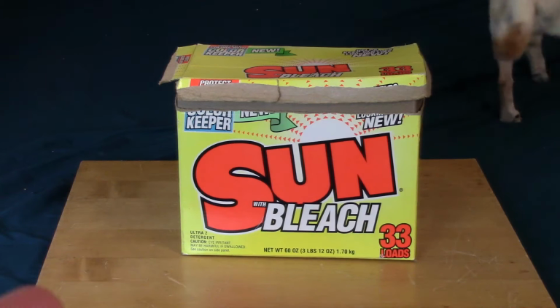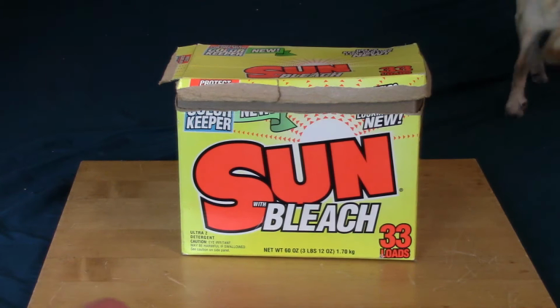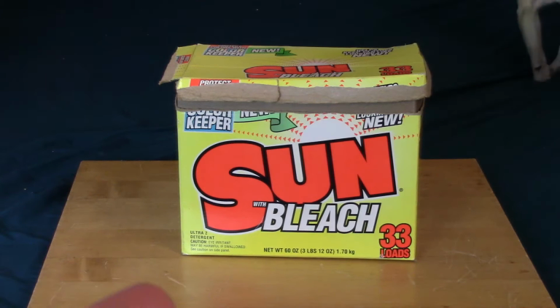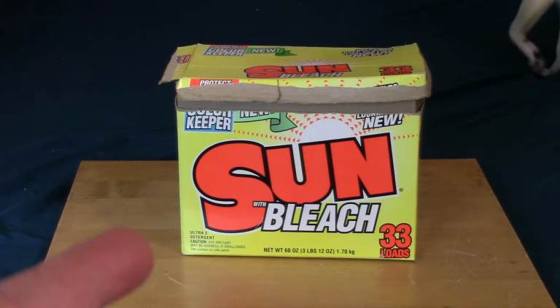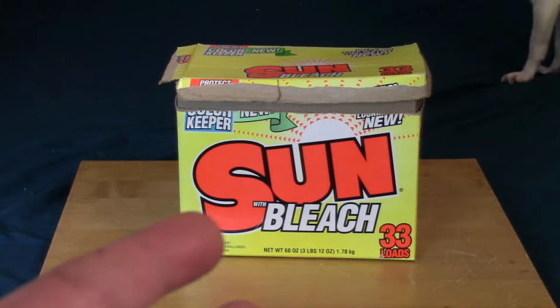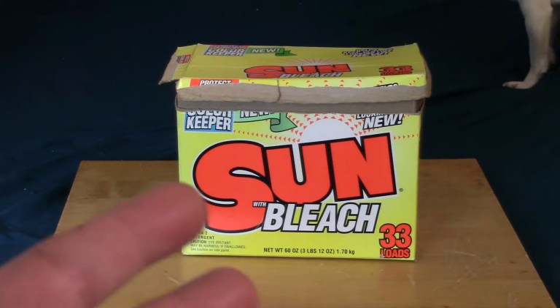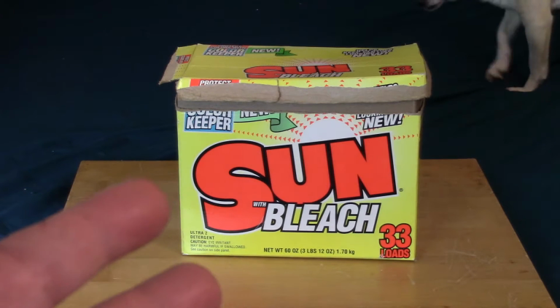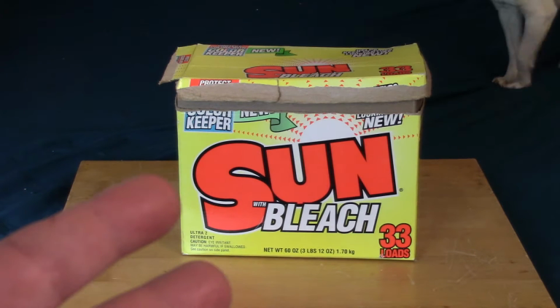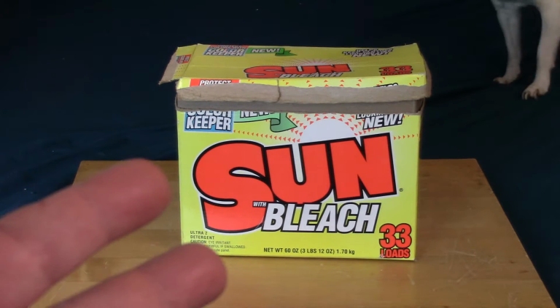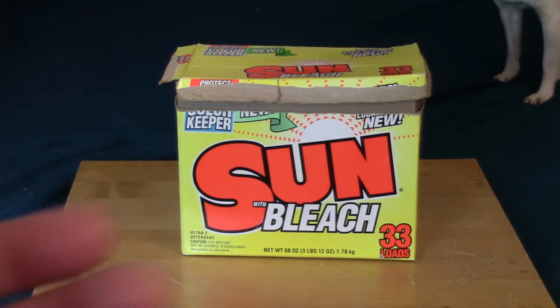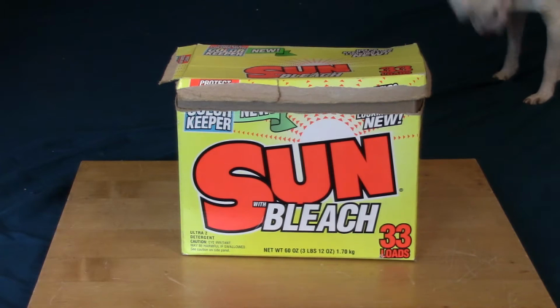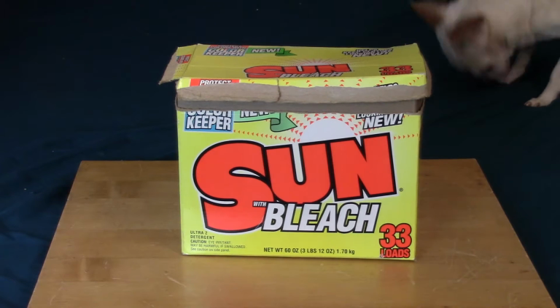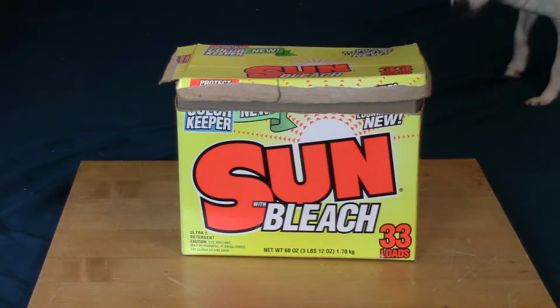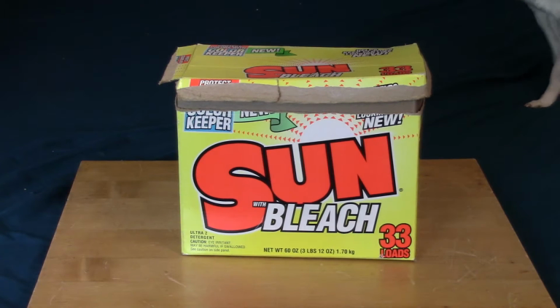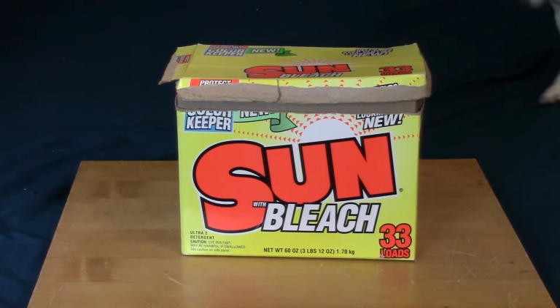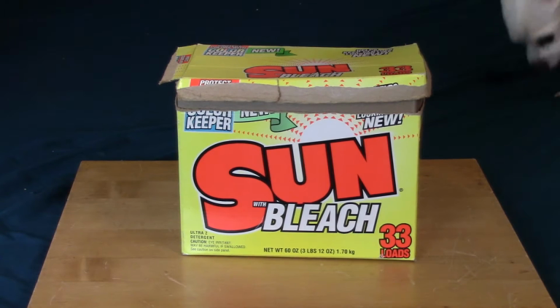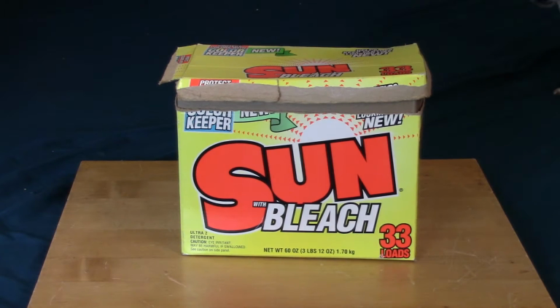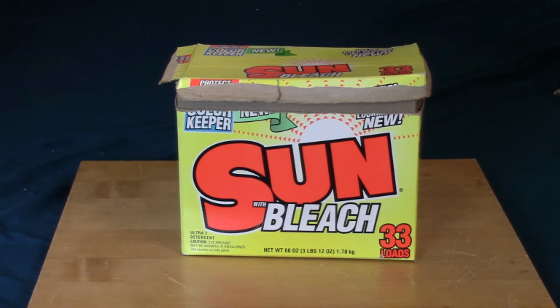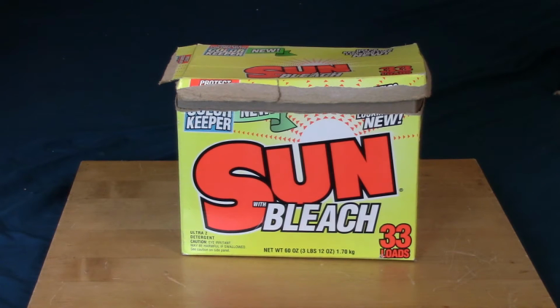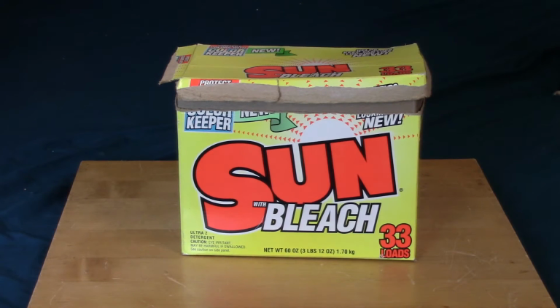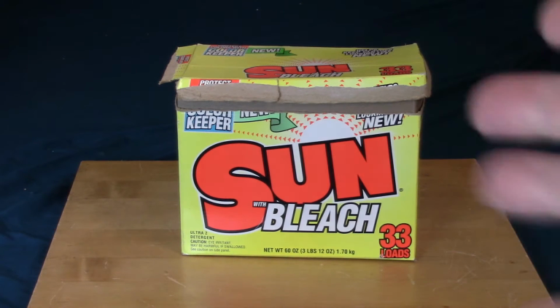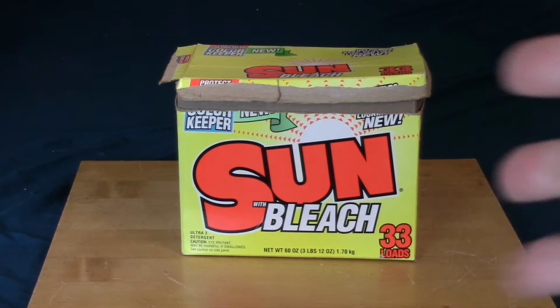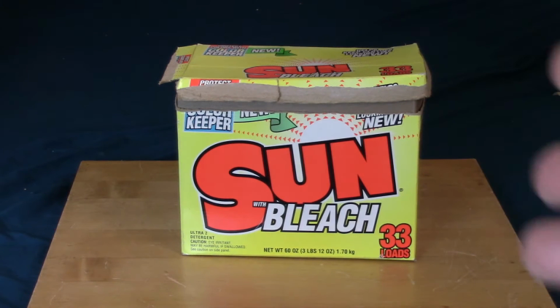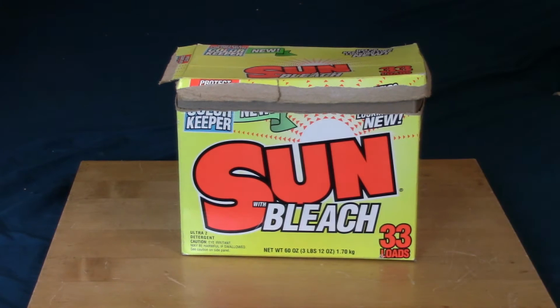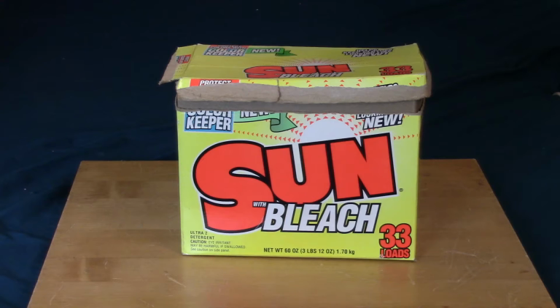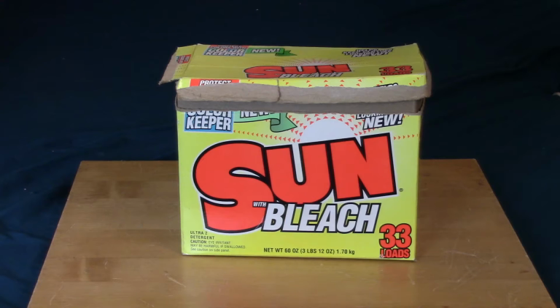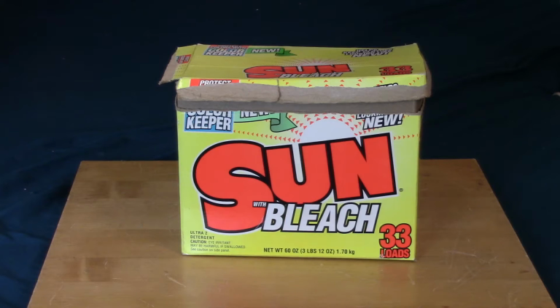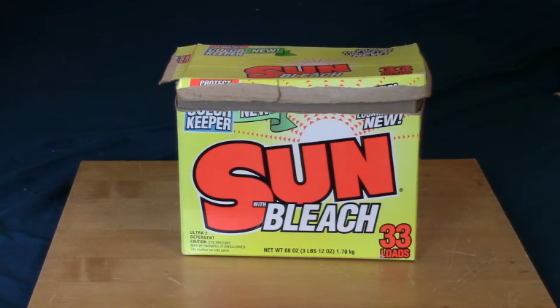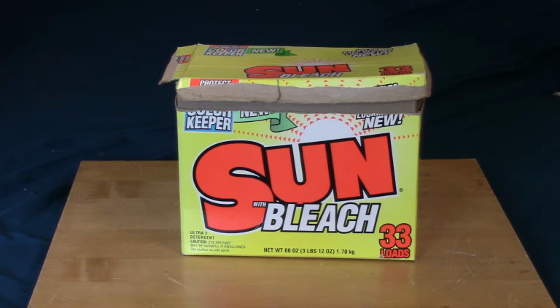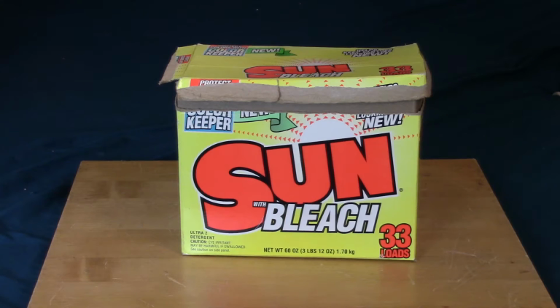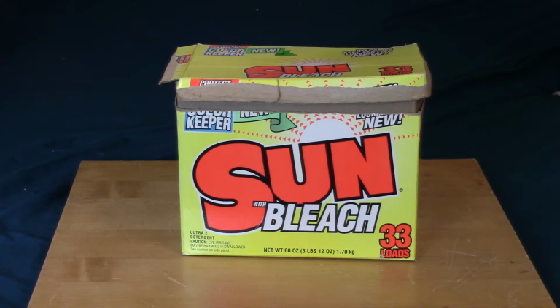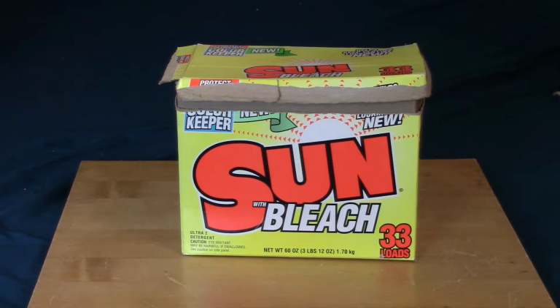Today's video, we're going to be looking at this box of sun bleach. Just kidding — it's the Apple II System Saver.